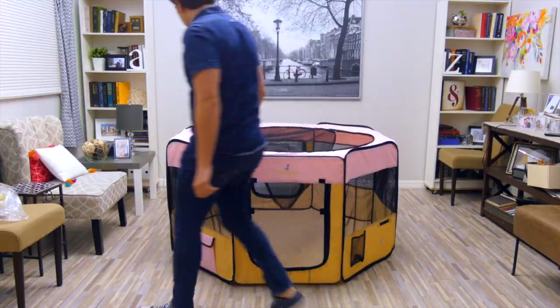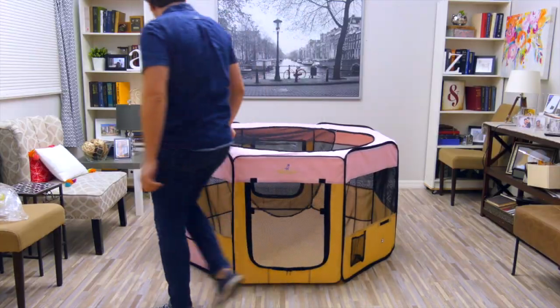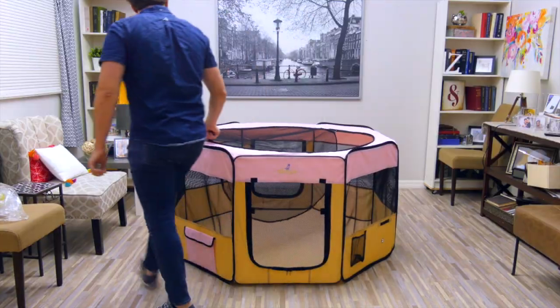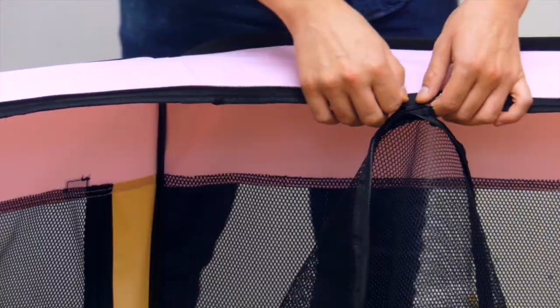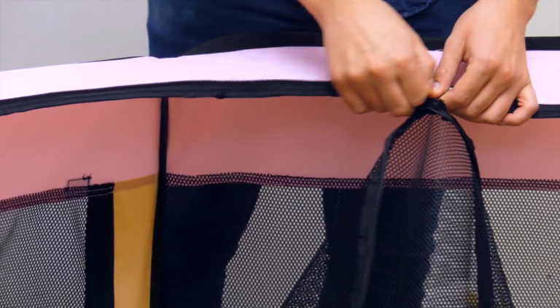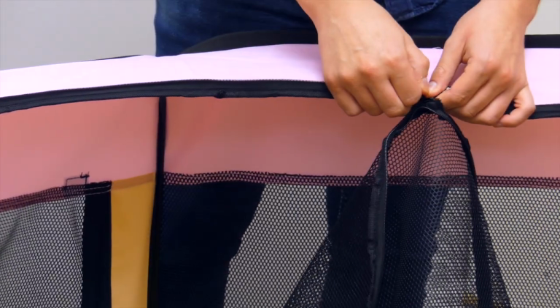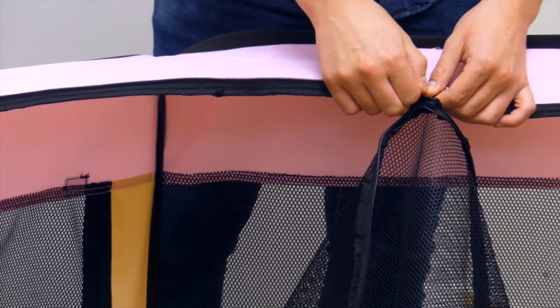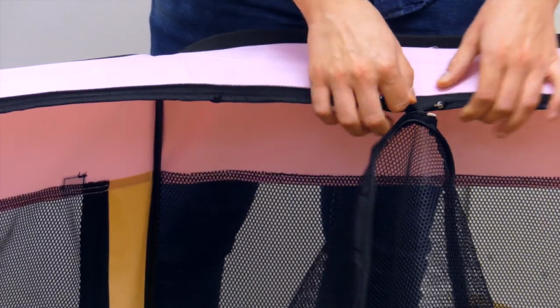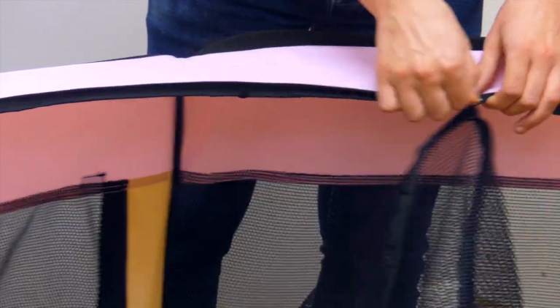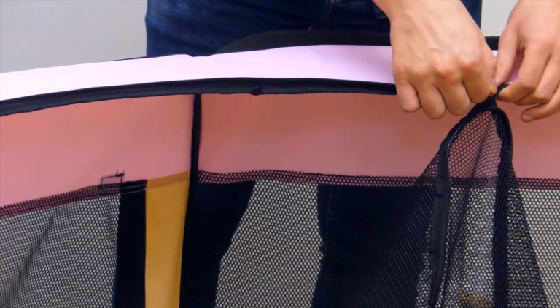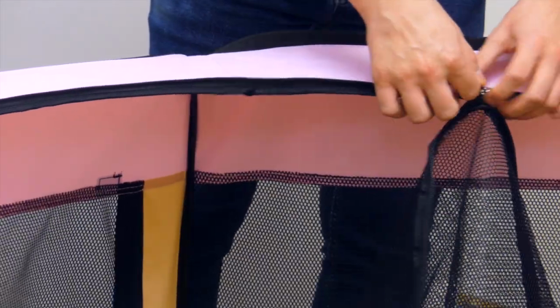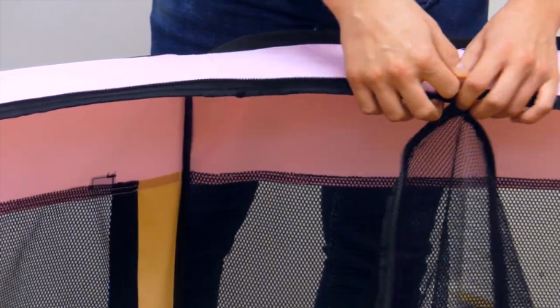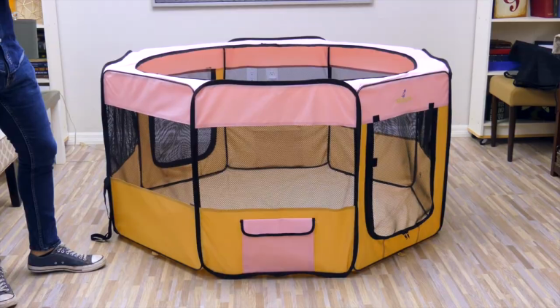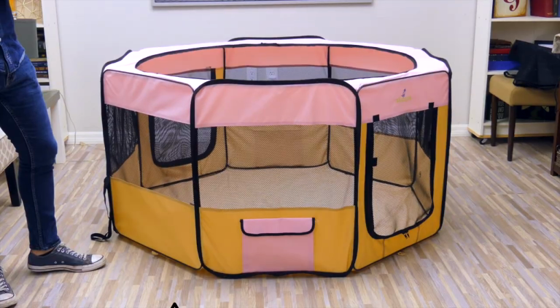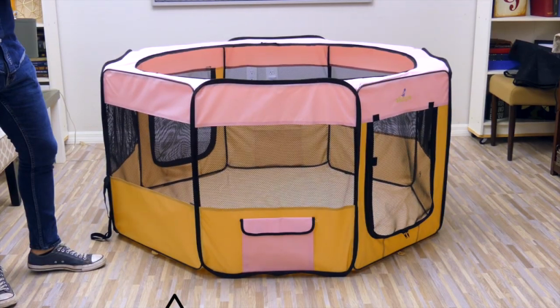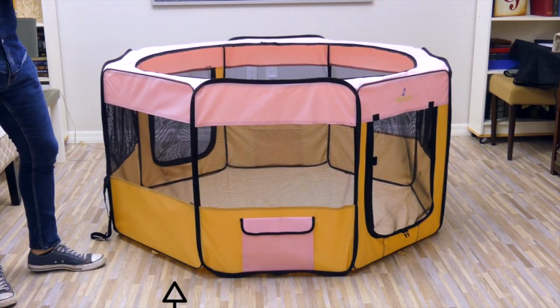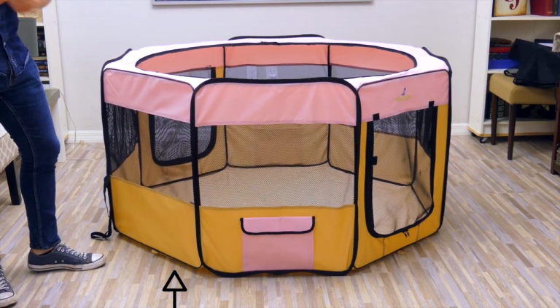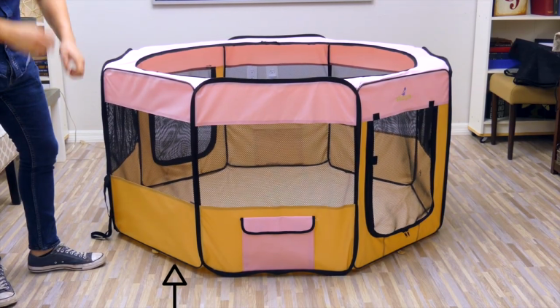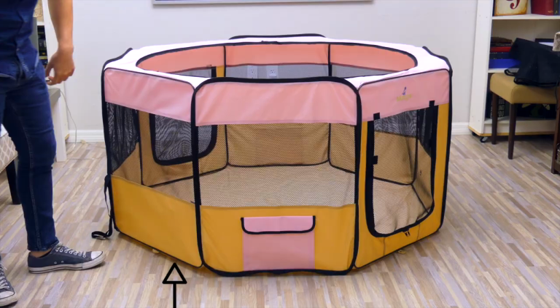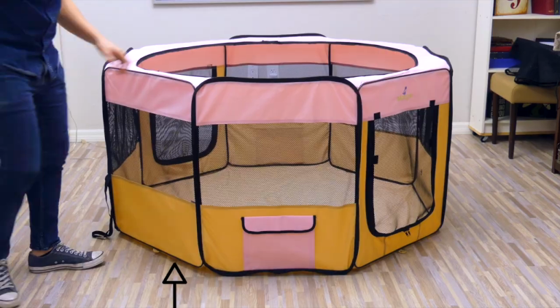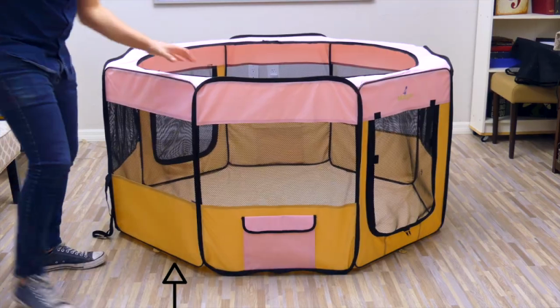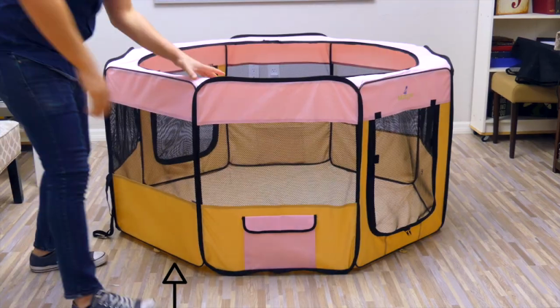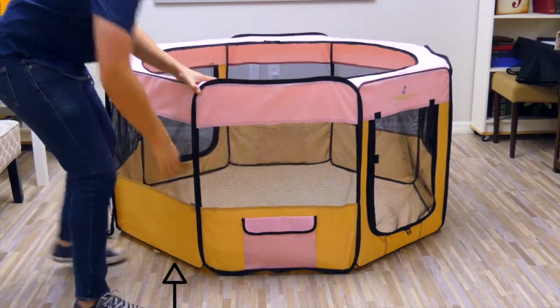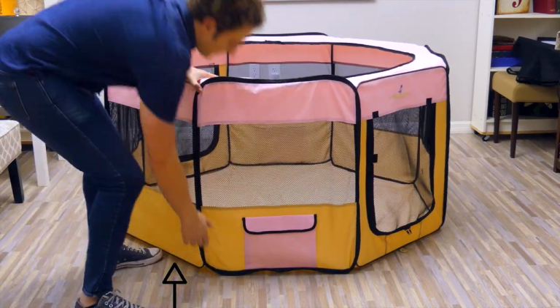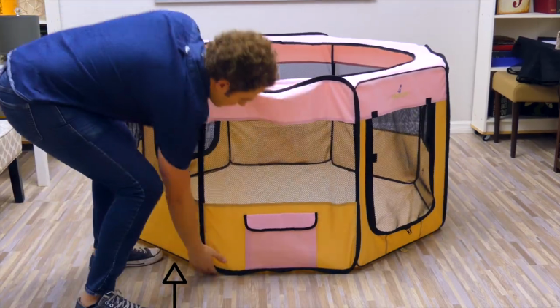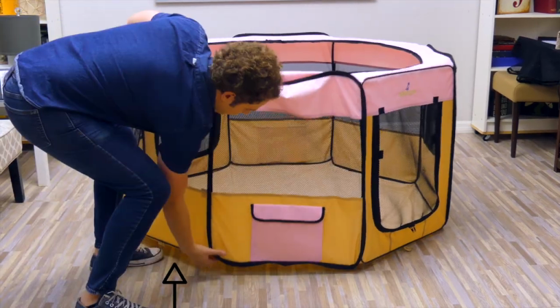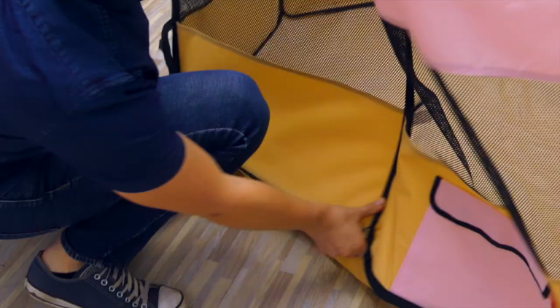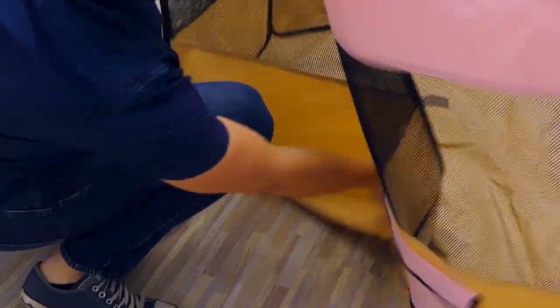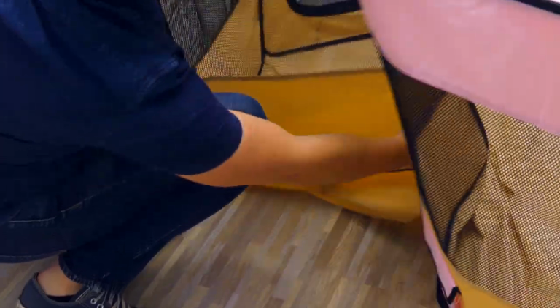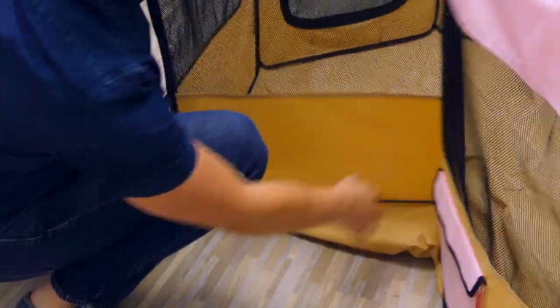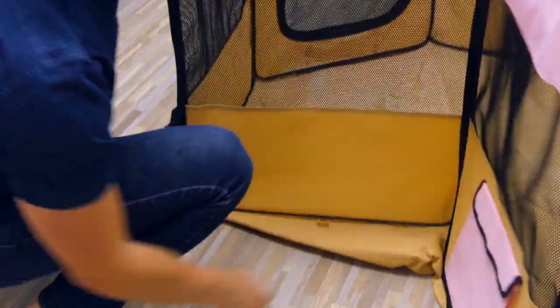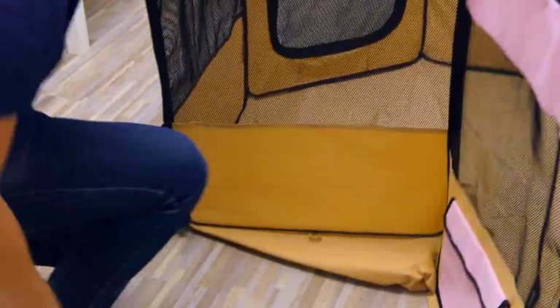Then locate the band and fold the panel to the right of the band. Remember to always keep the band exposed.